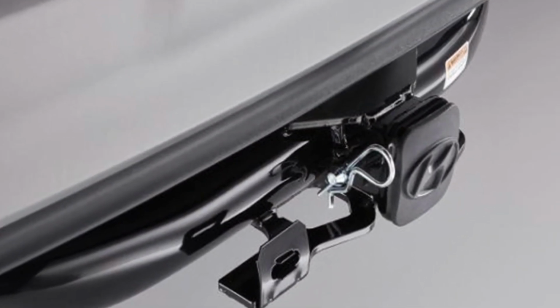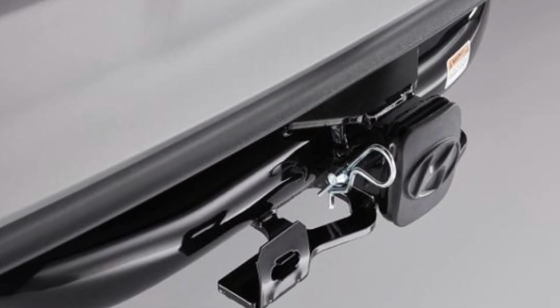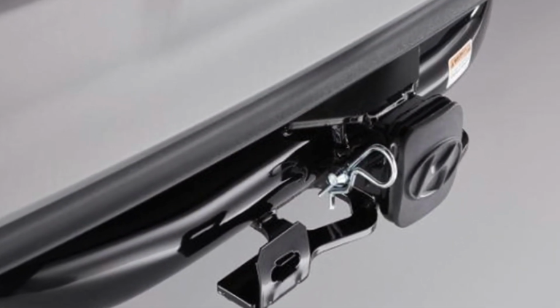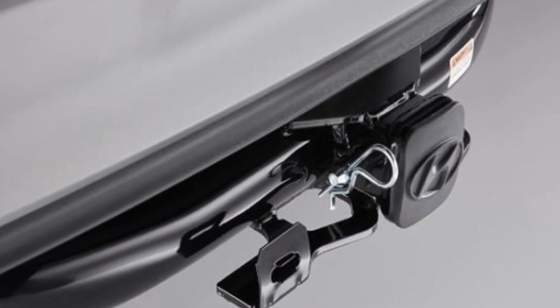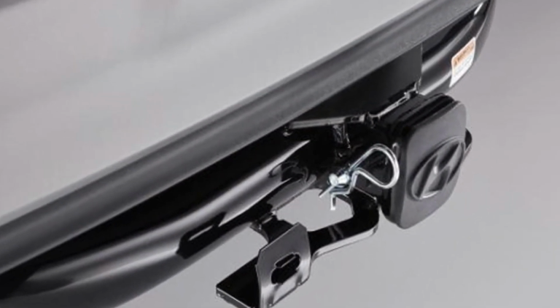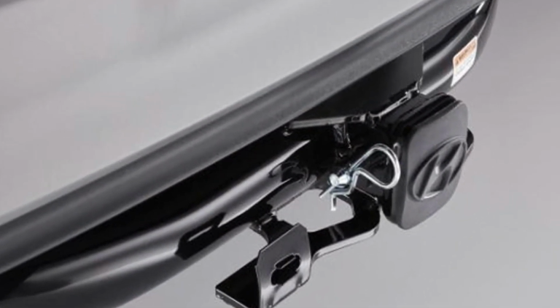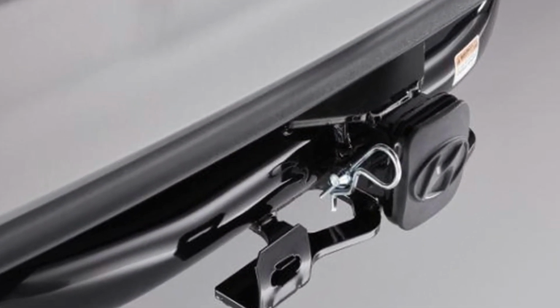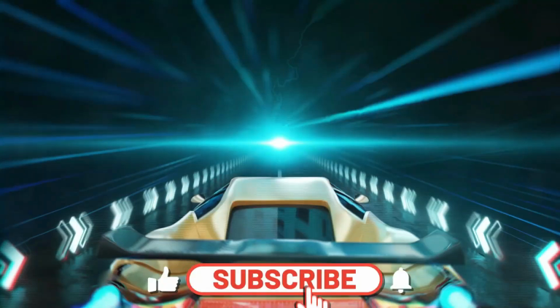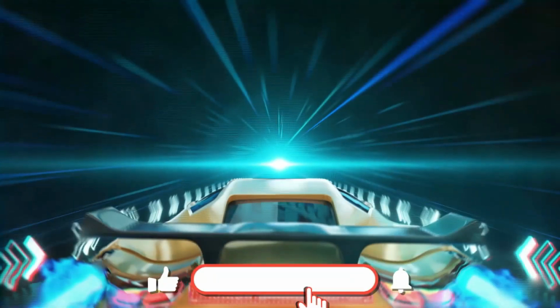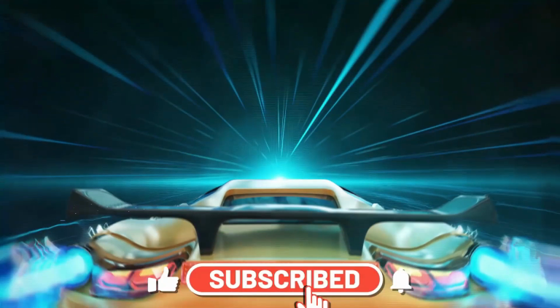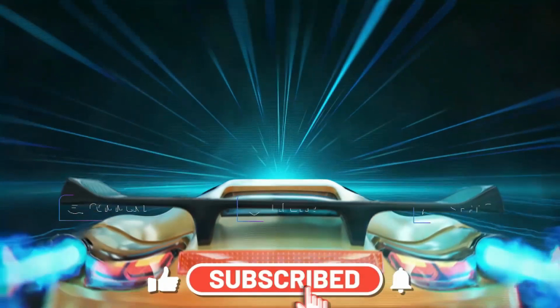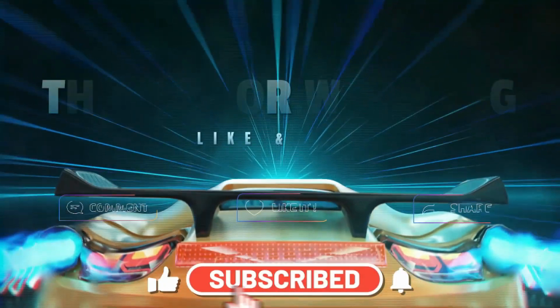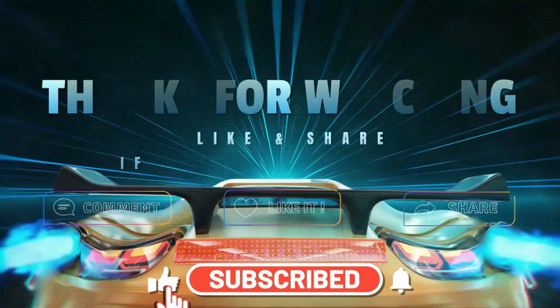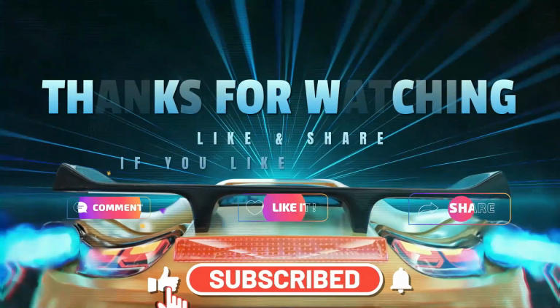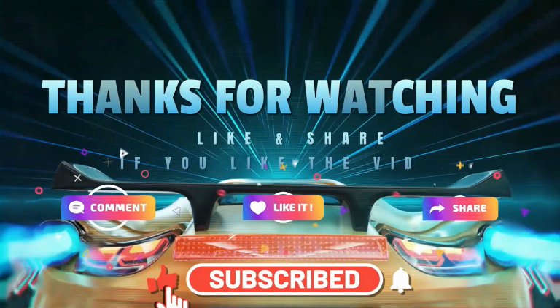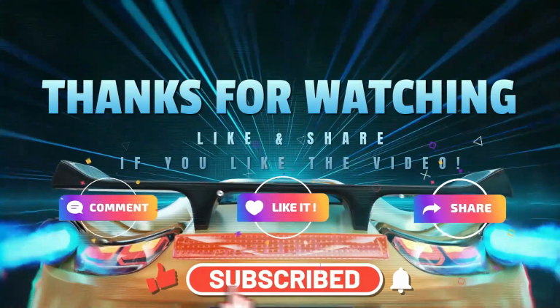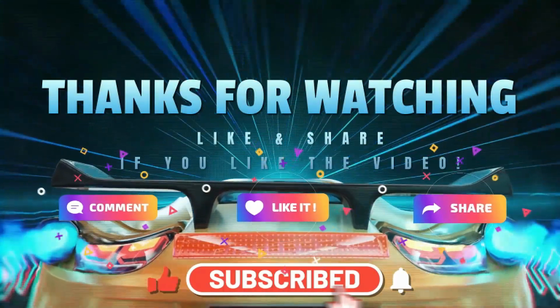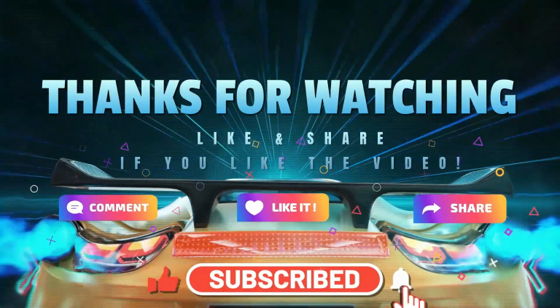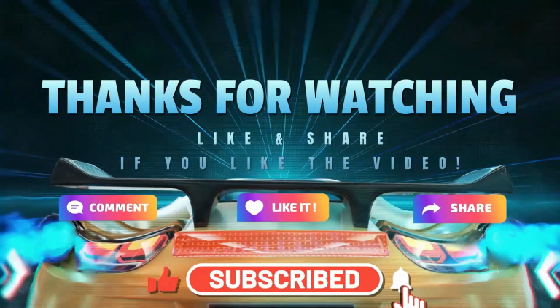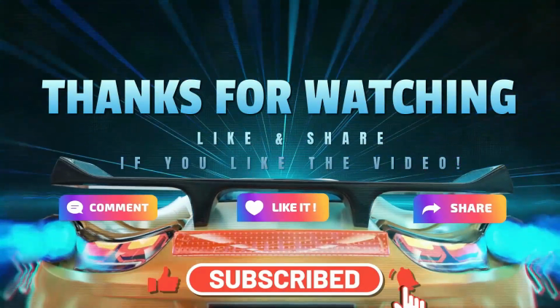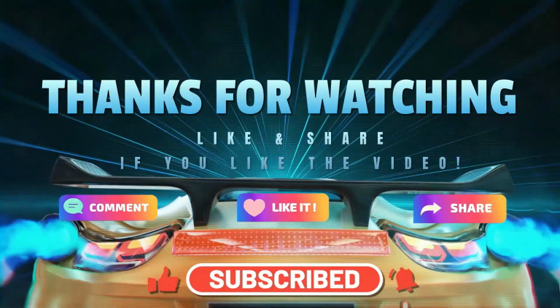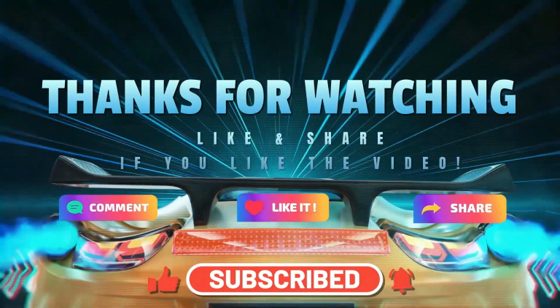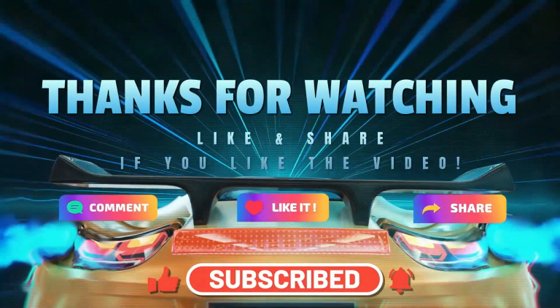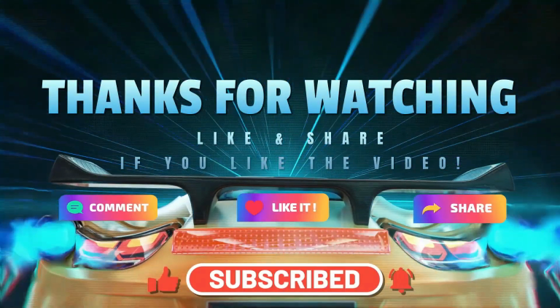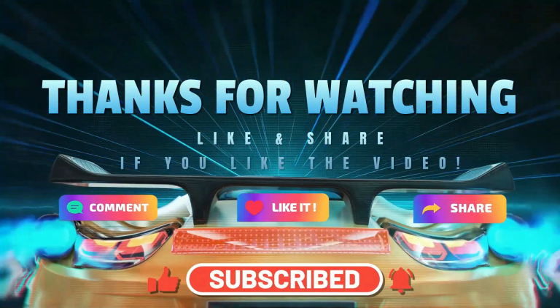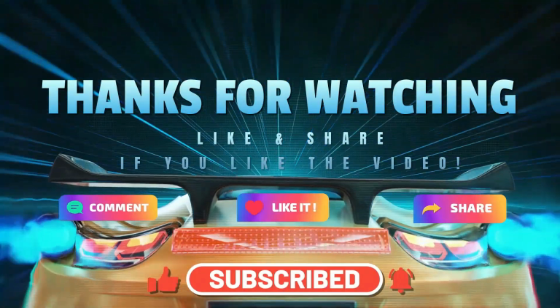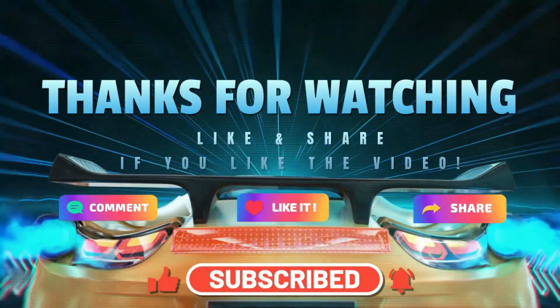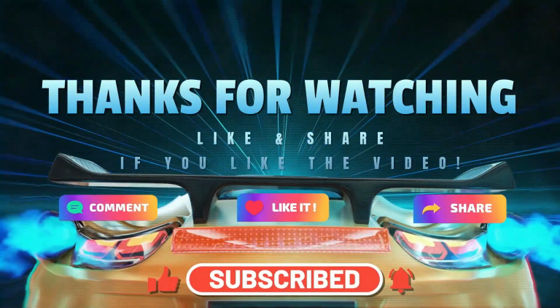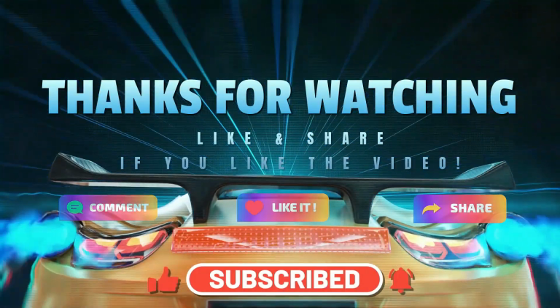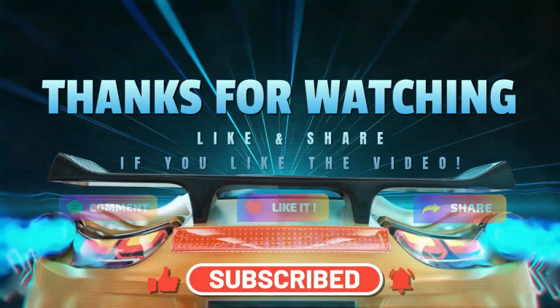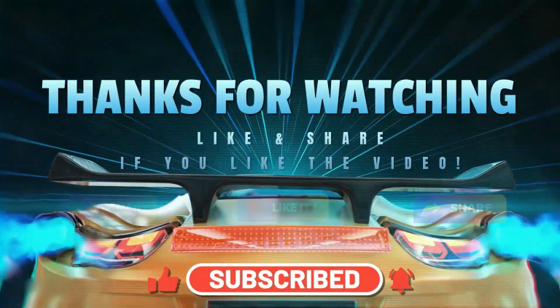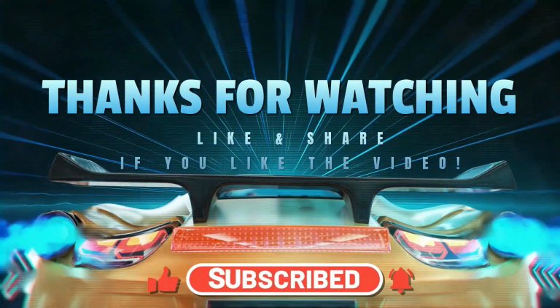Don't forget to like and share with your friends. See you in the next video.